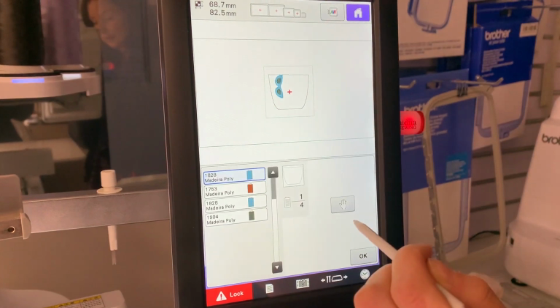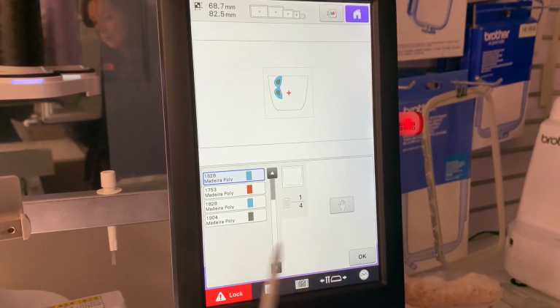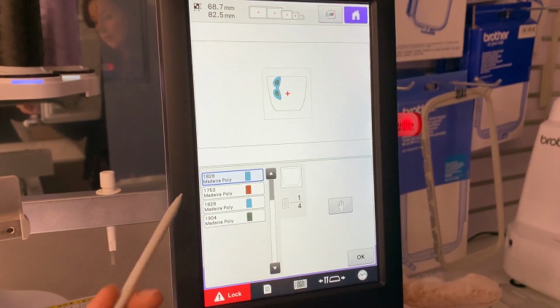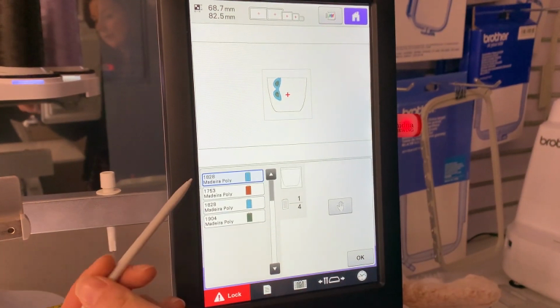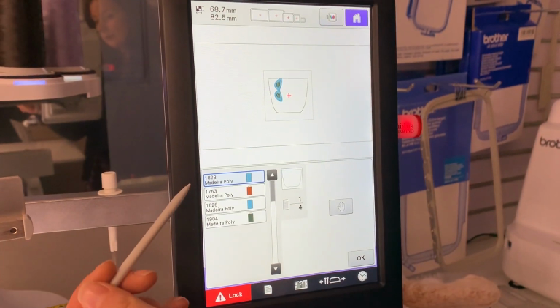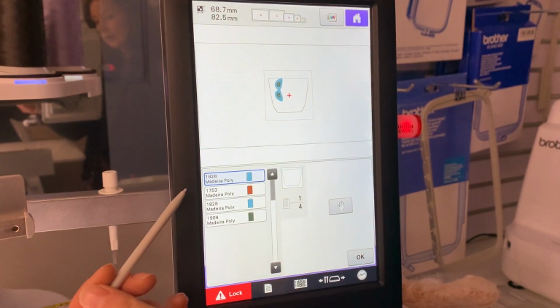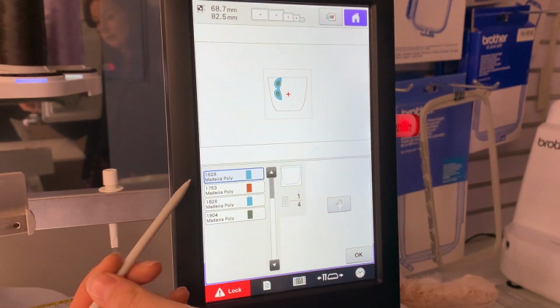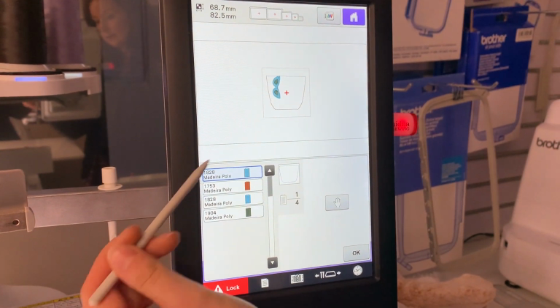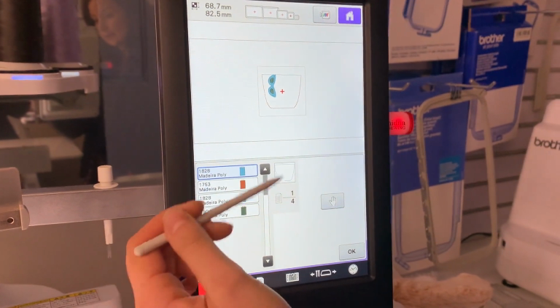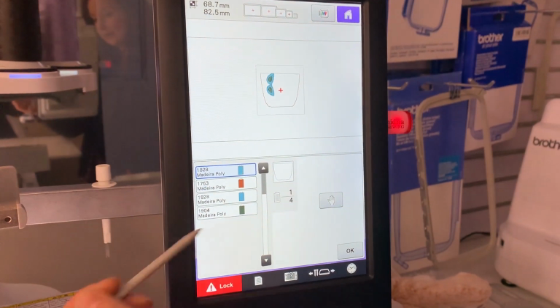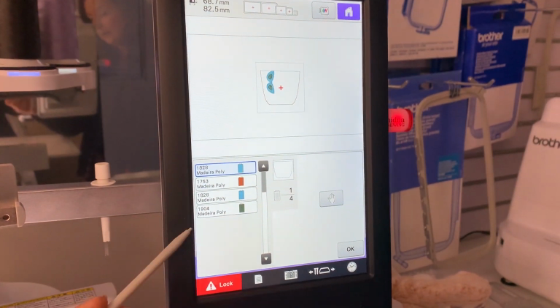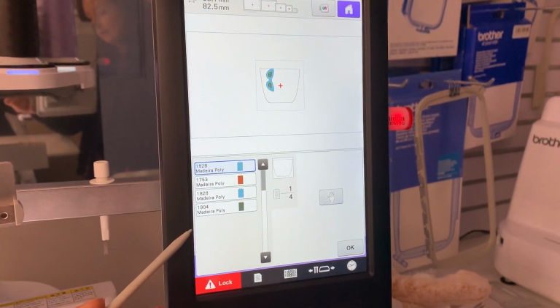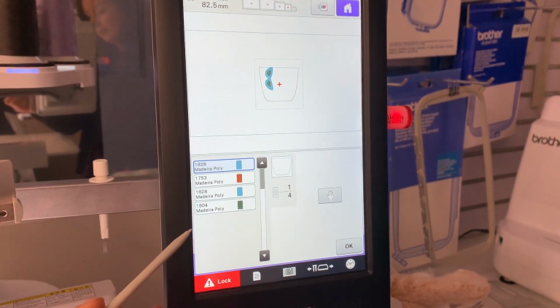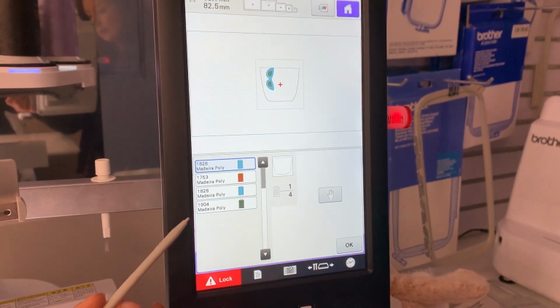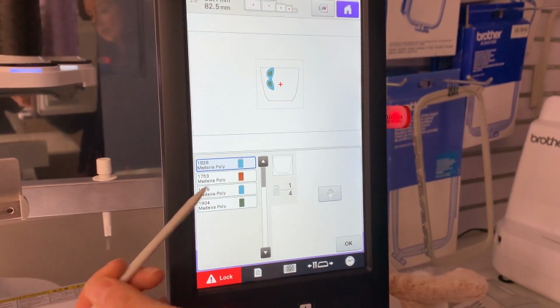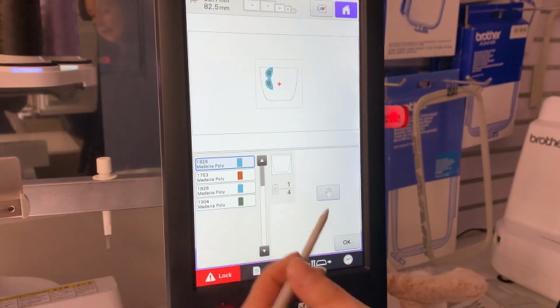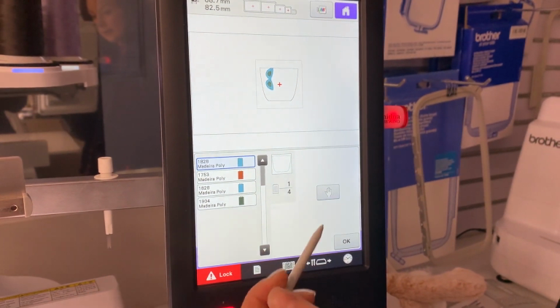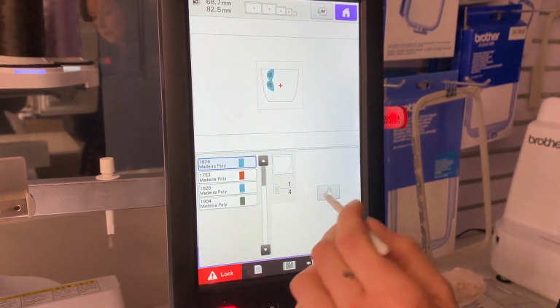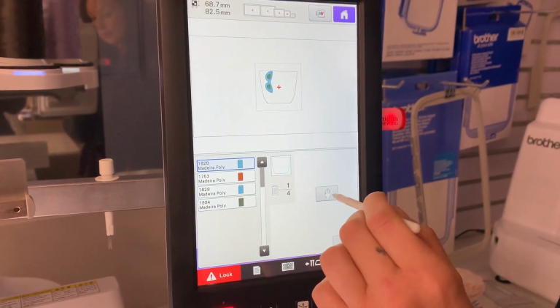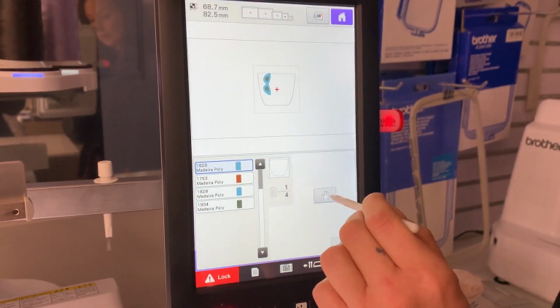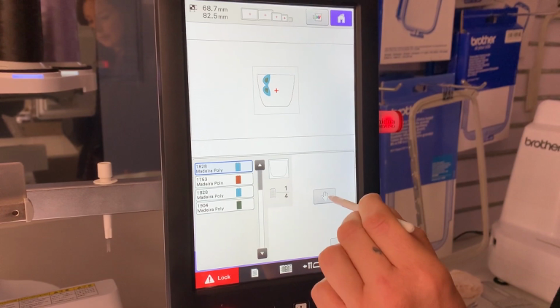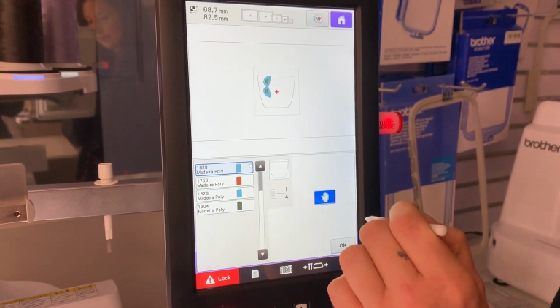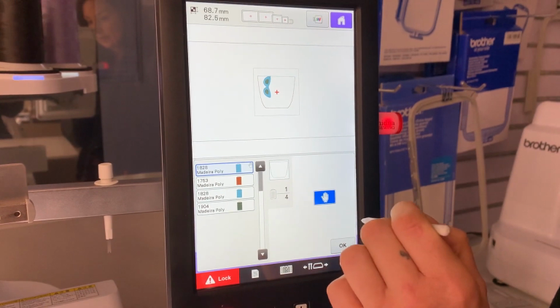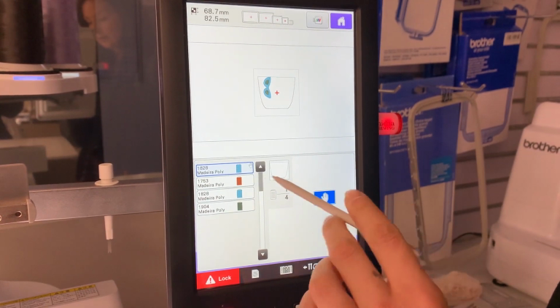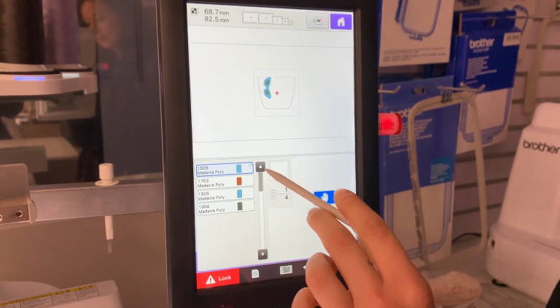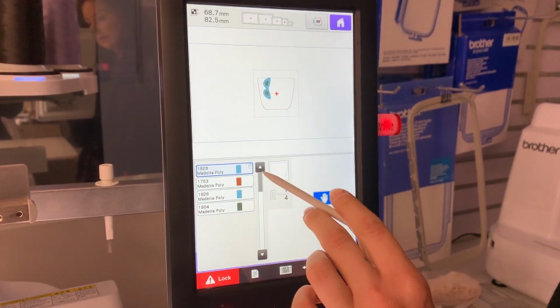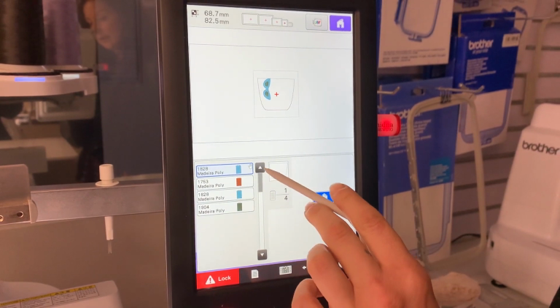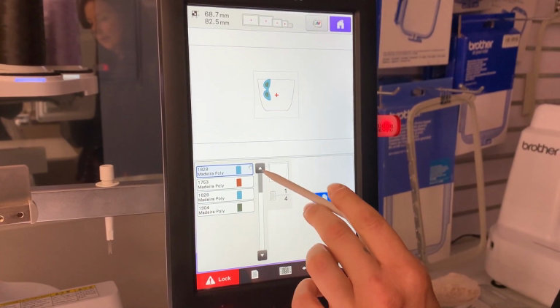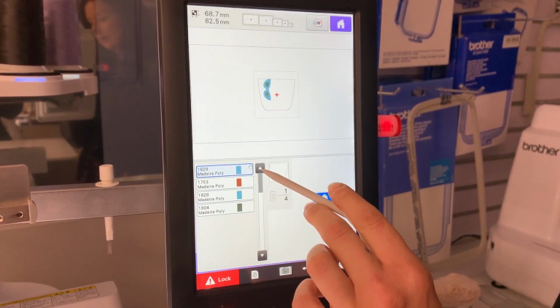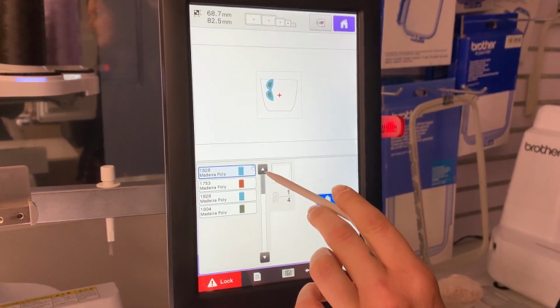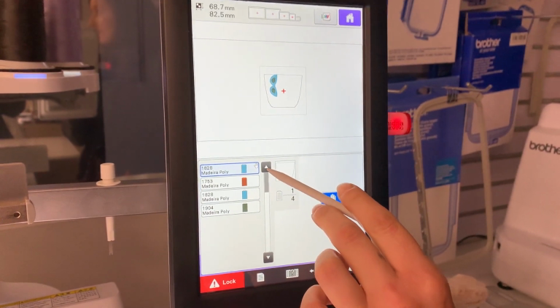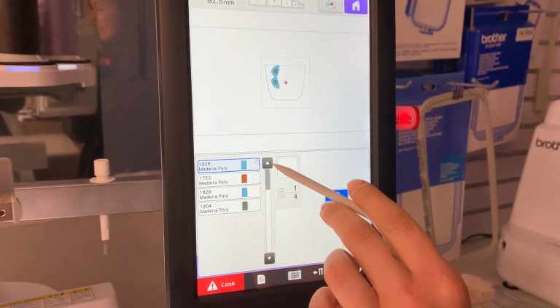So then you'll have your colours listed here. To add the stop you just hit the hand and you'll see the hand appear next to the colour.